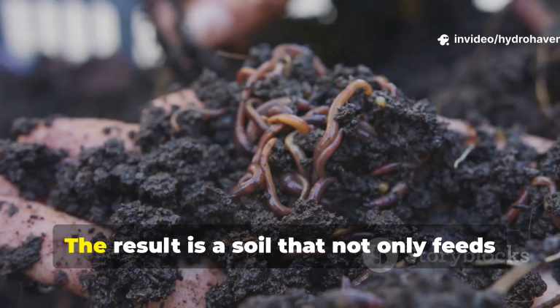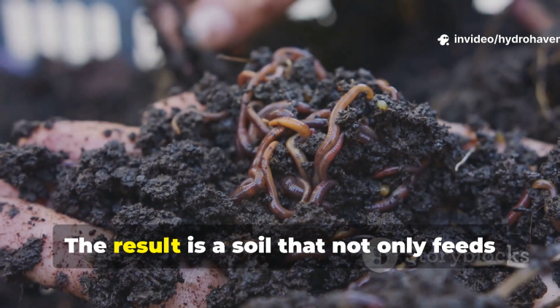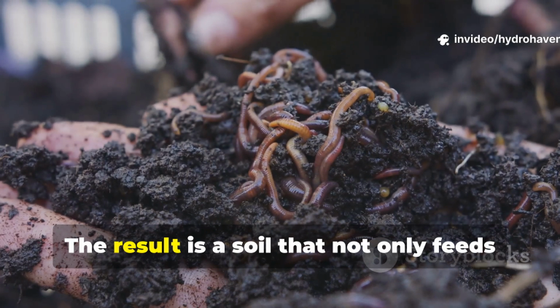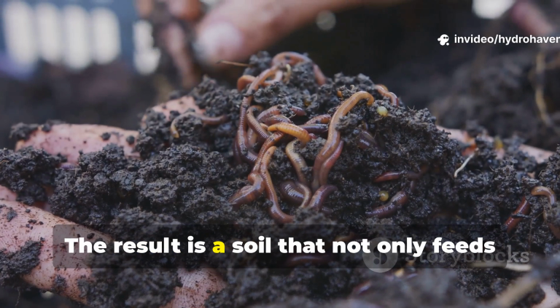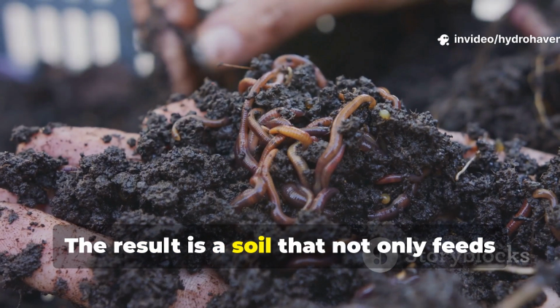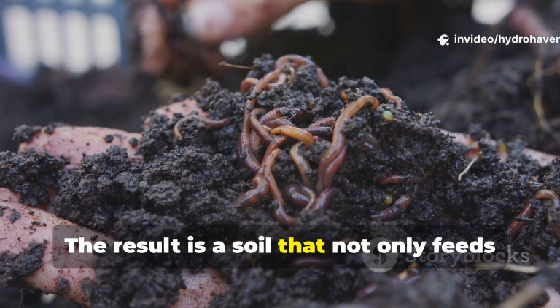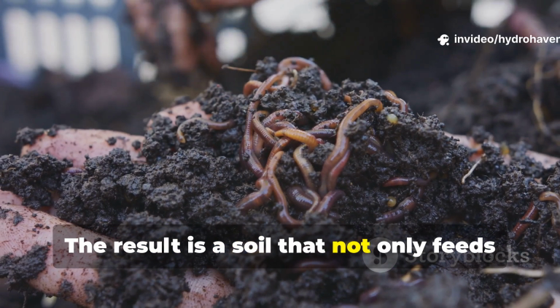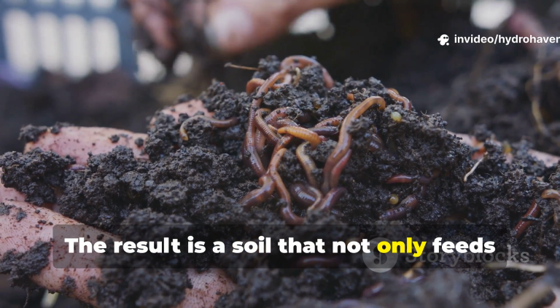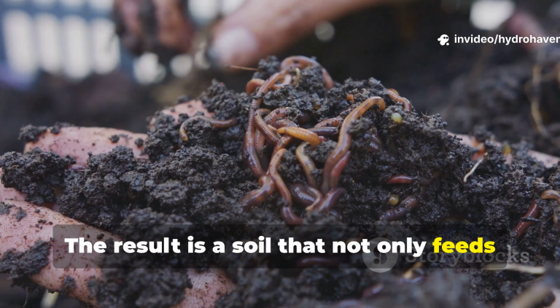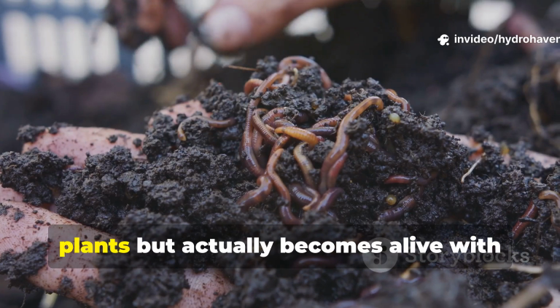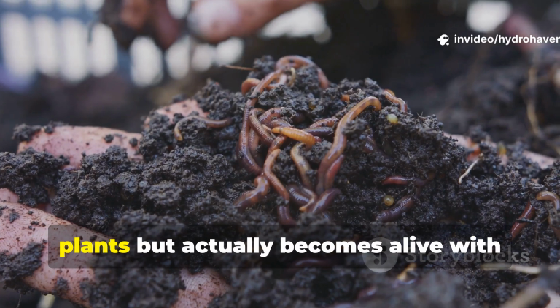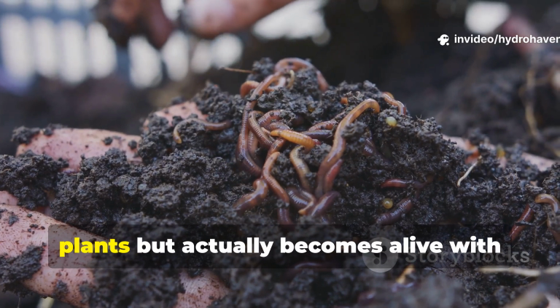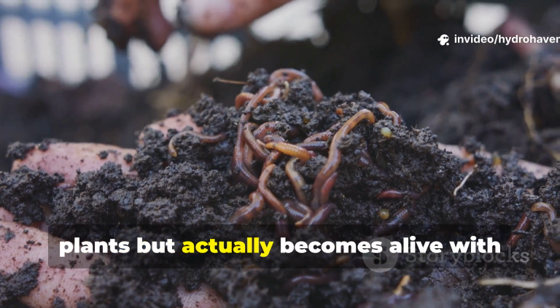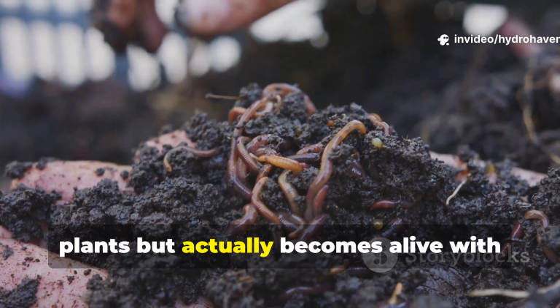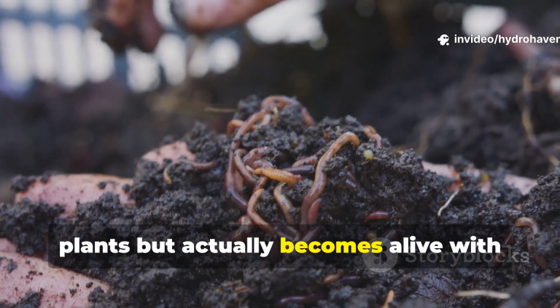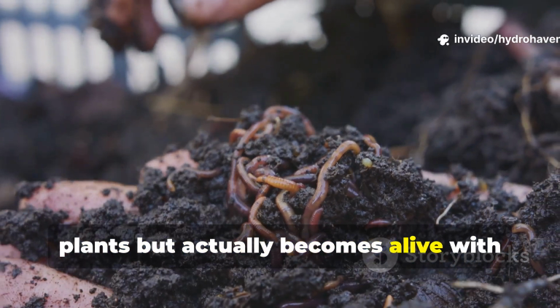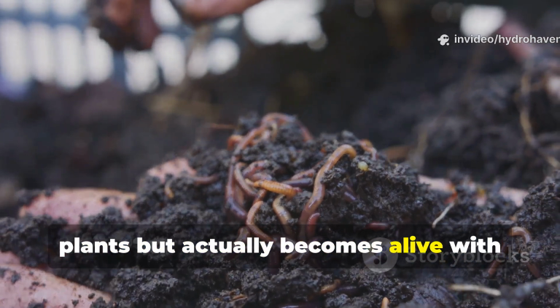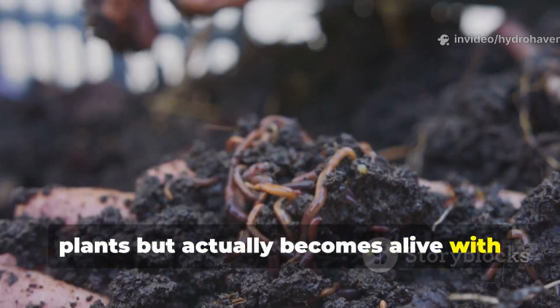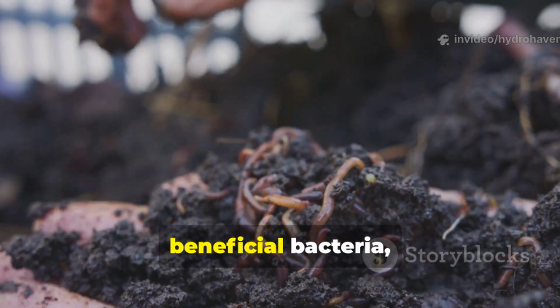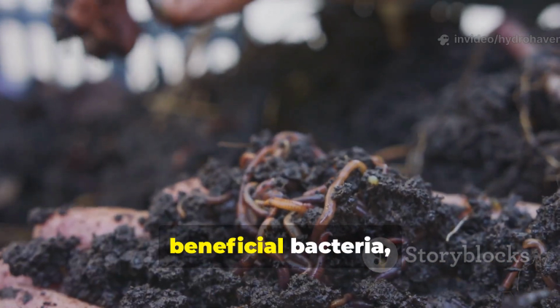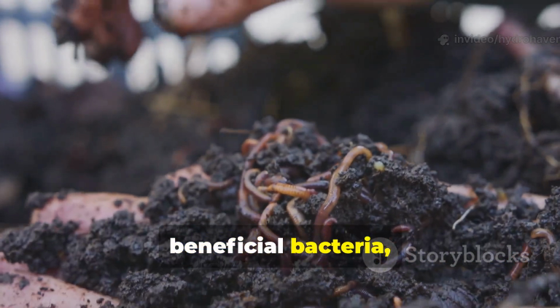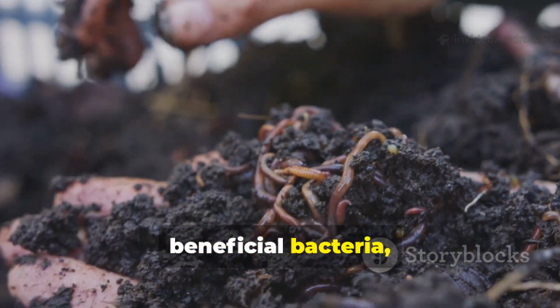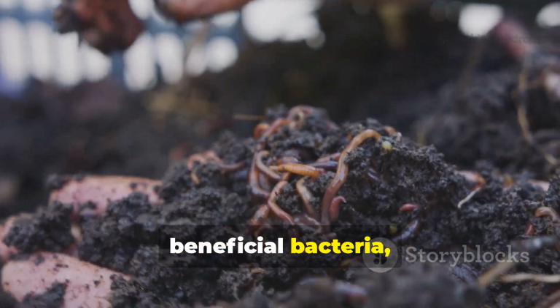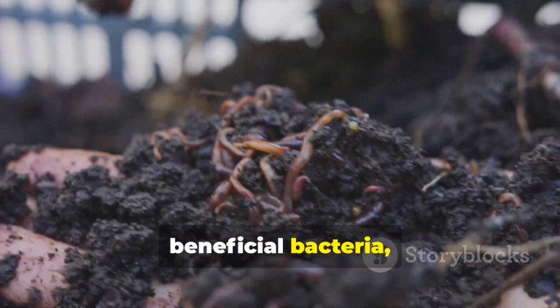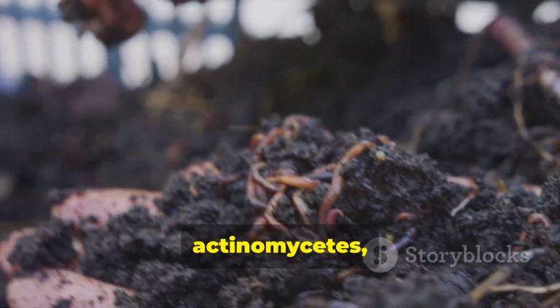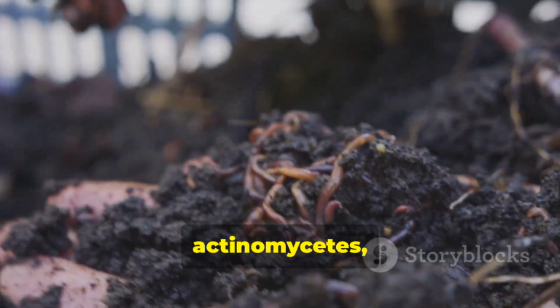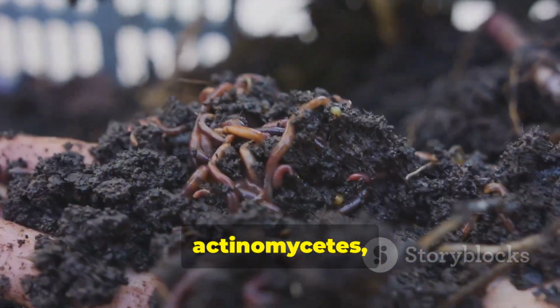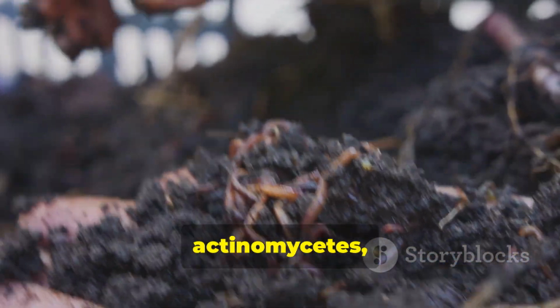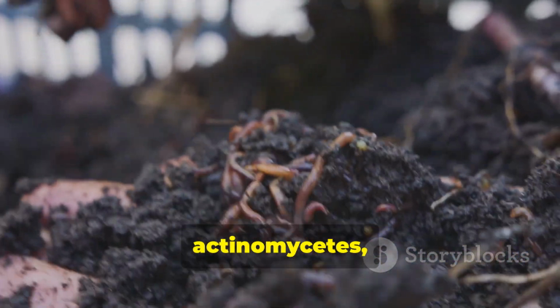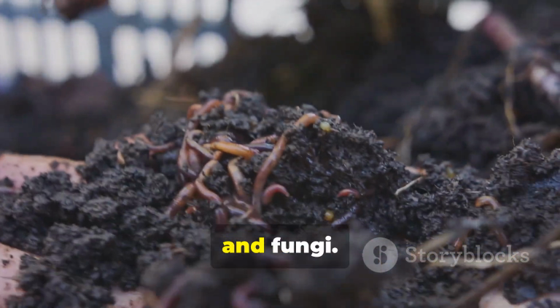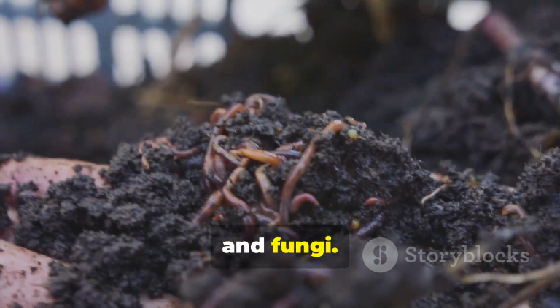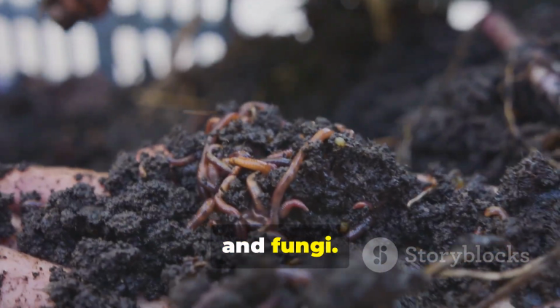The result is a soil that not only feeds plants, but actually becomes alive with beneficial bacteria, actinomycetes, and fungi.